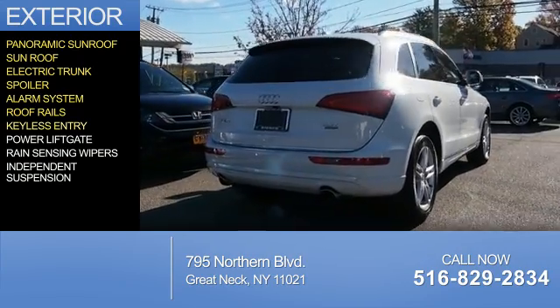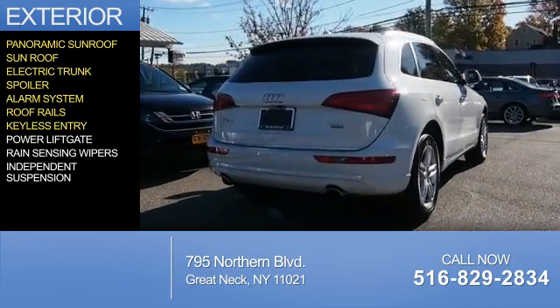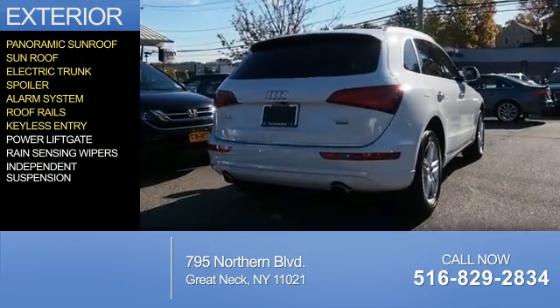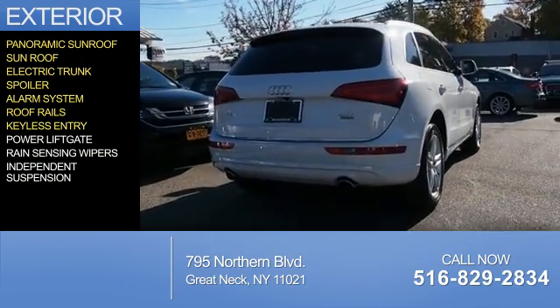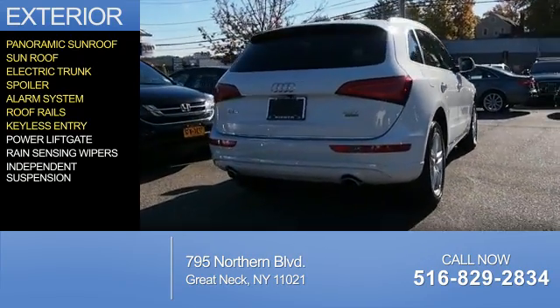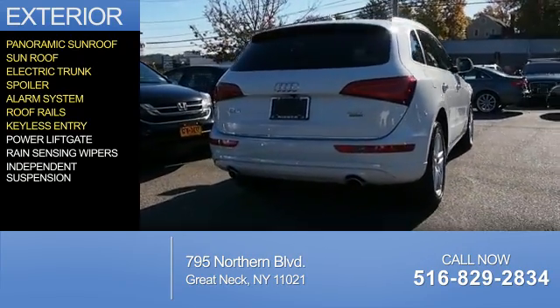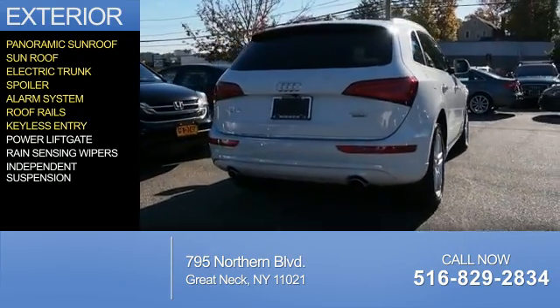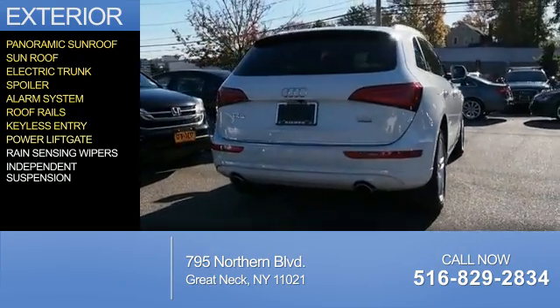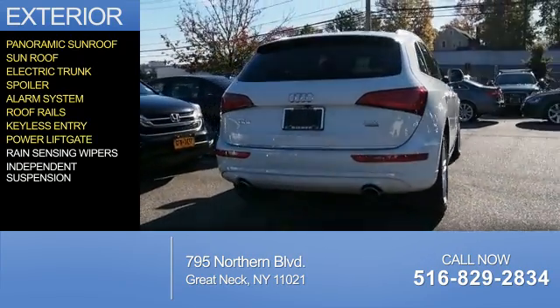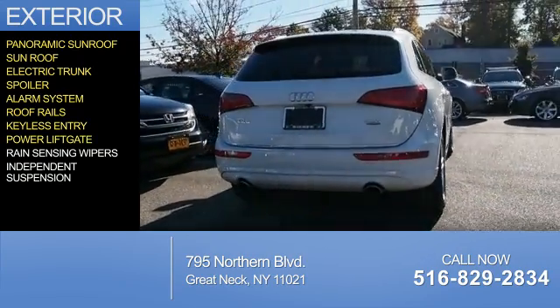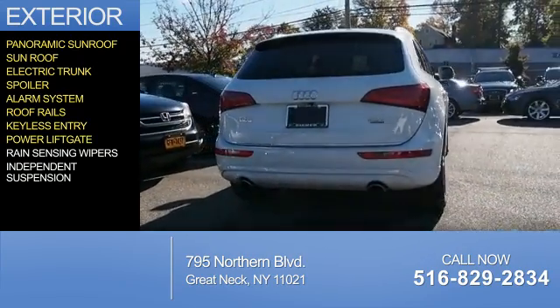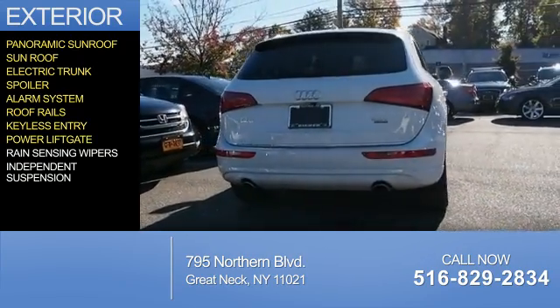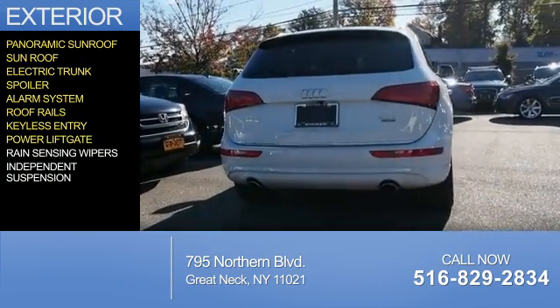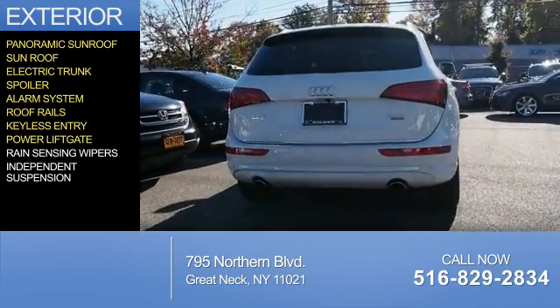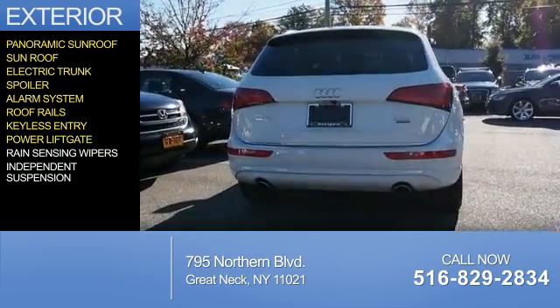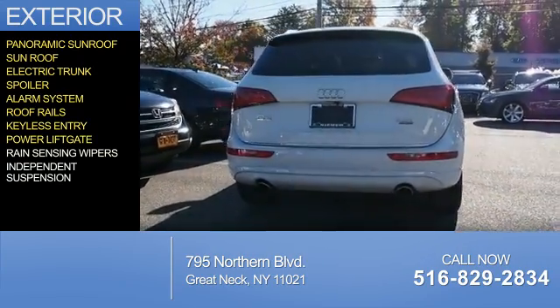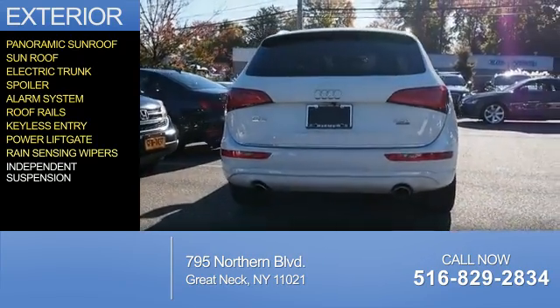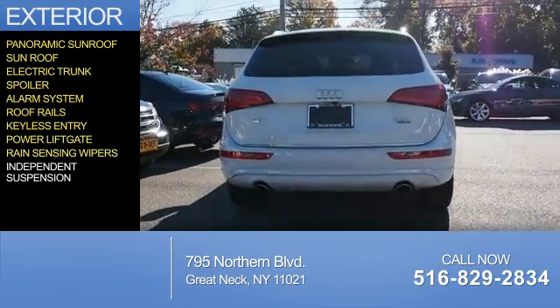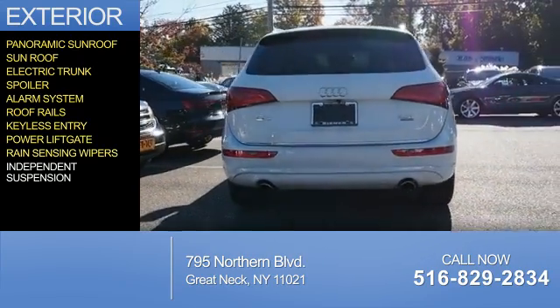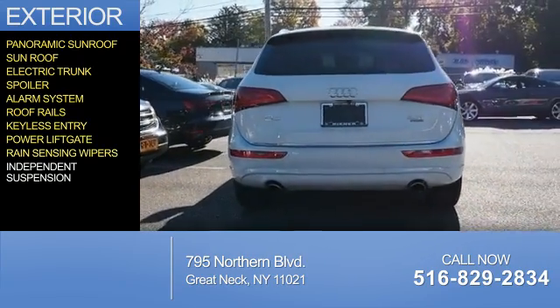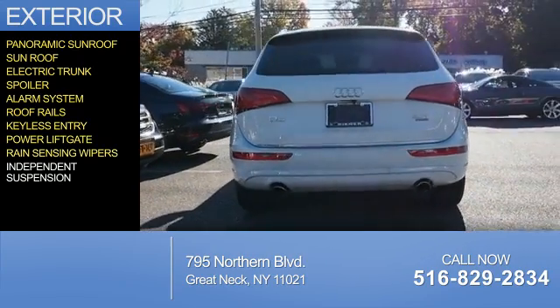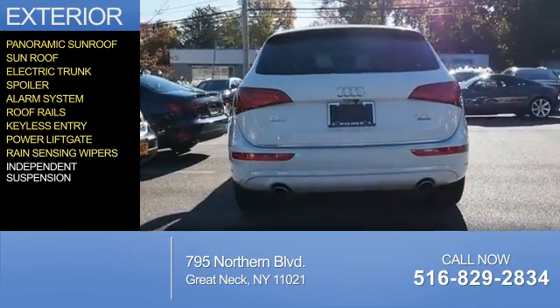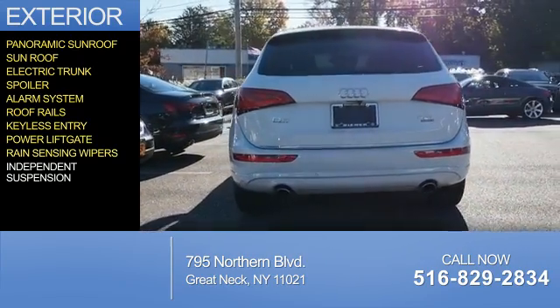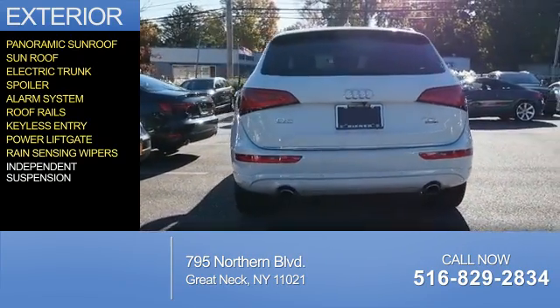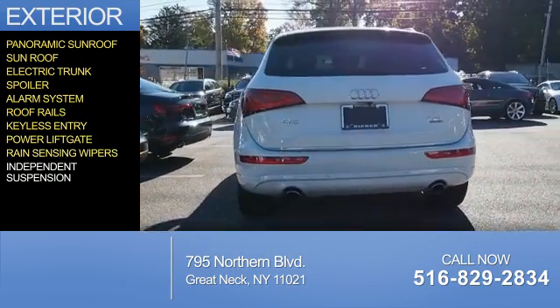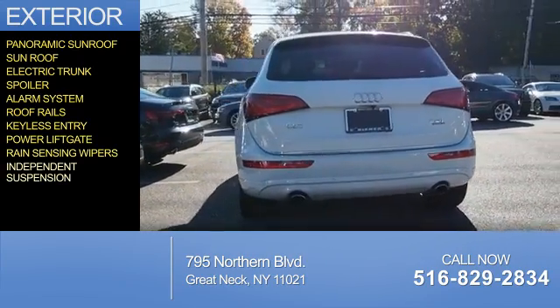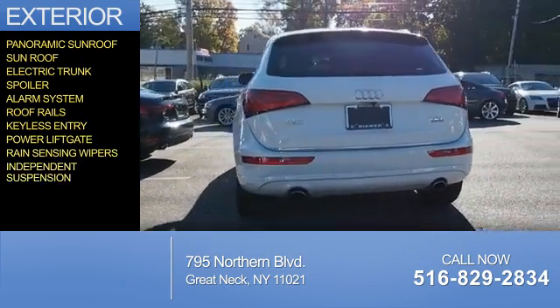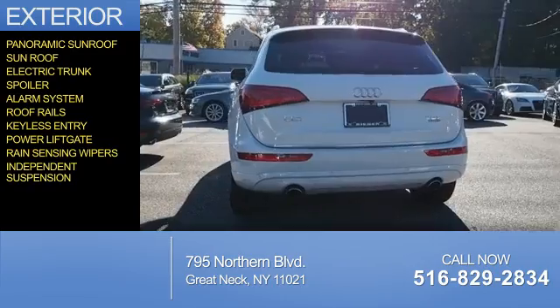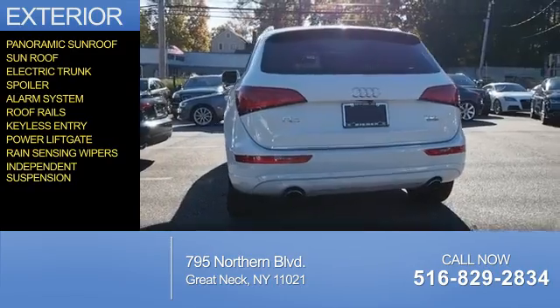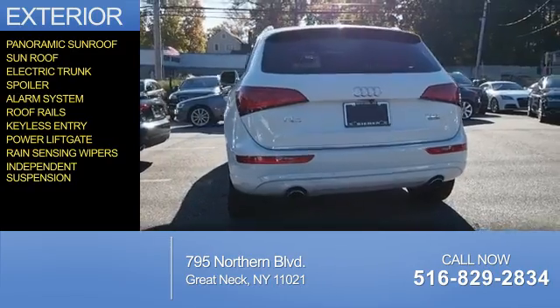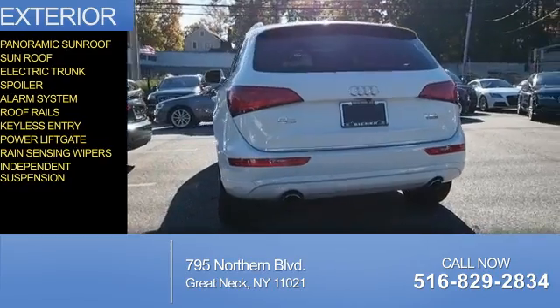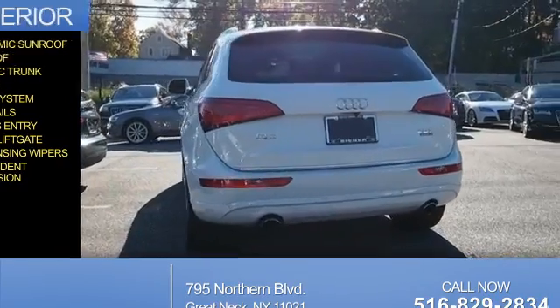Additional features include keyless entry, power liftgate, rain-sensing wipers, and independent suspension.